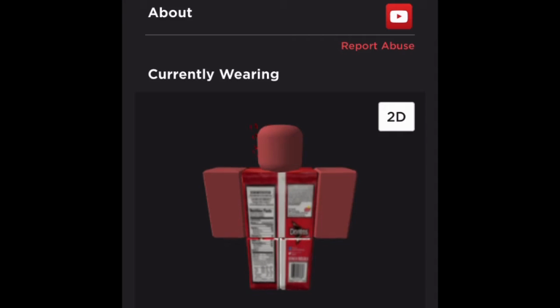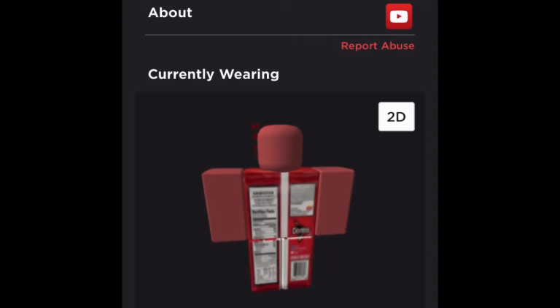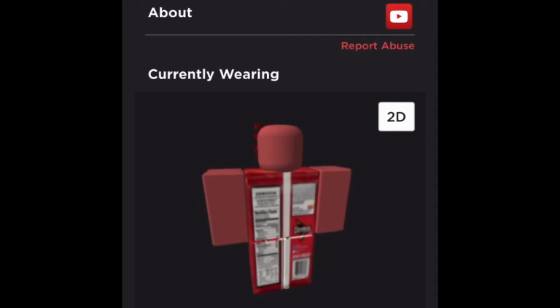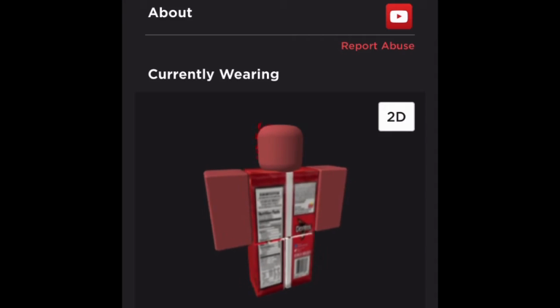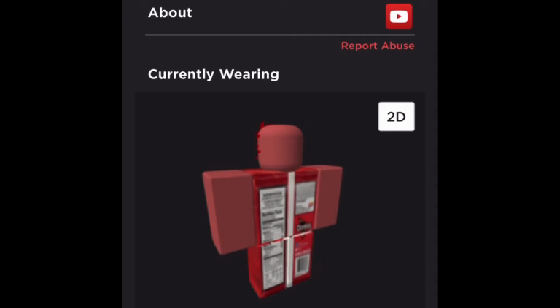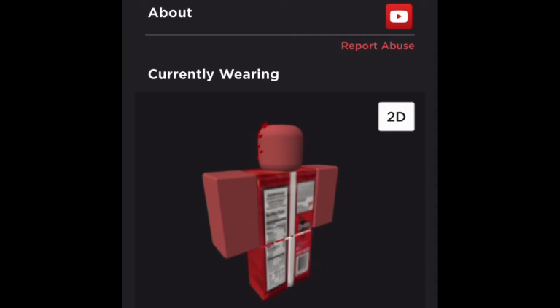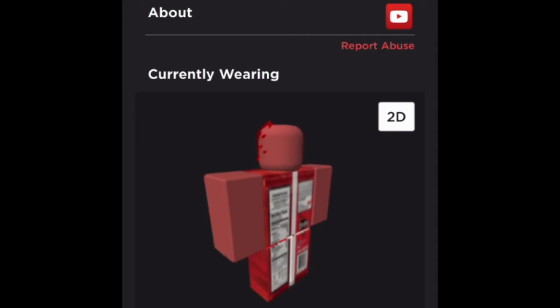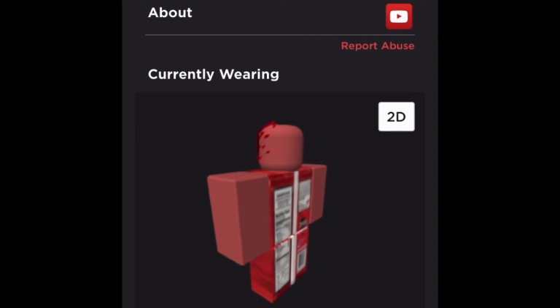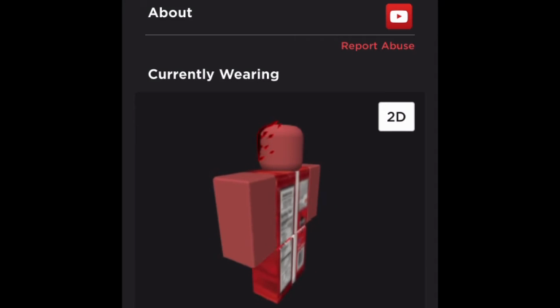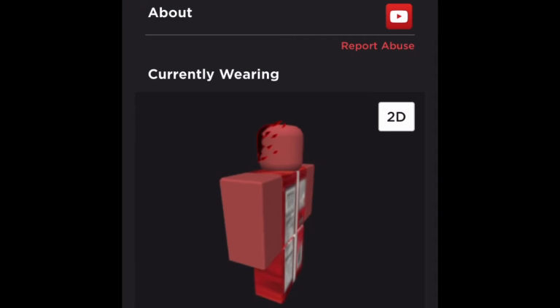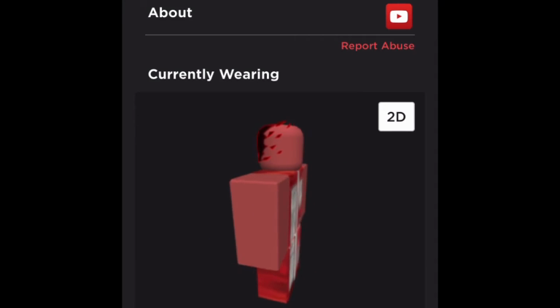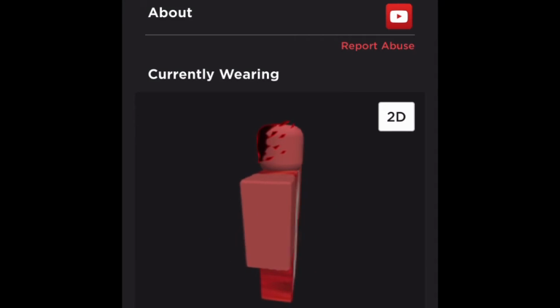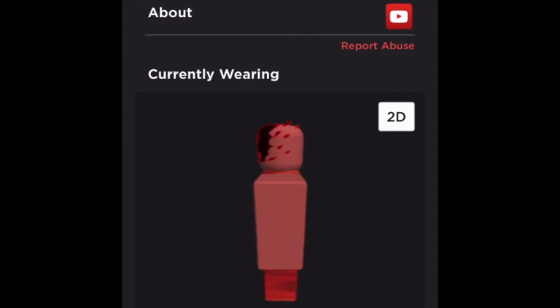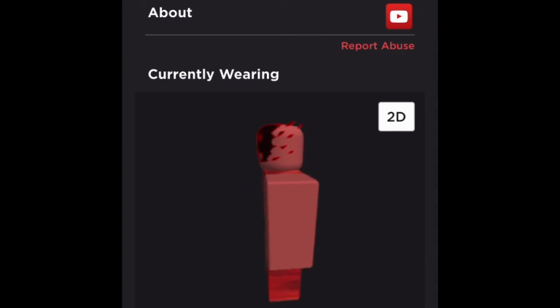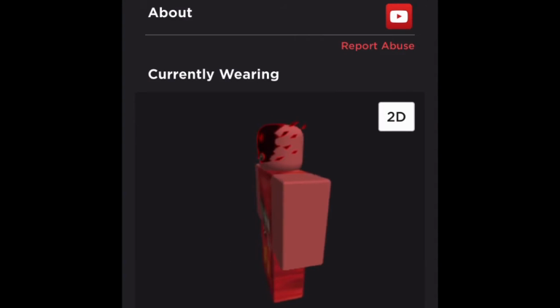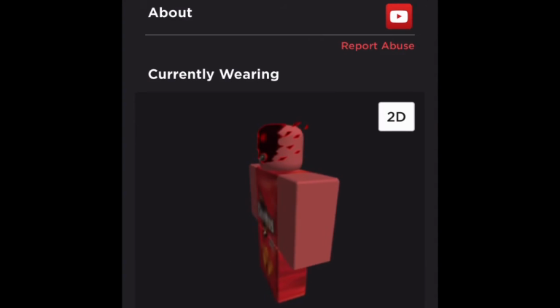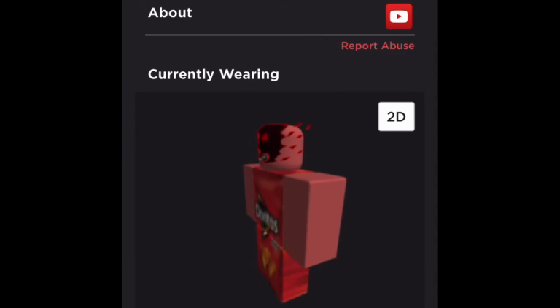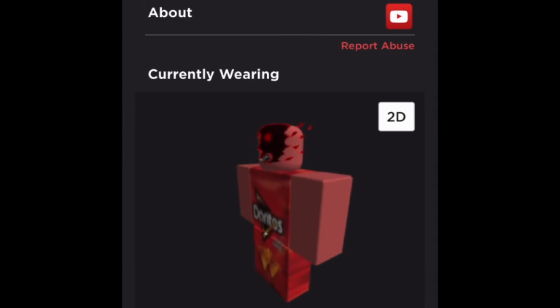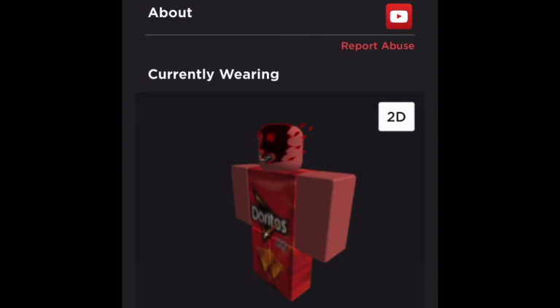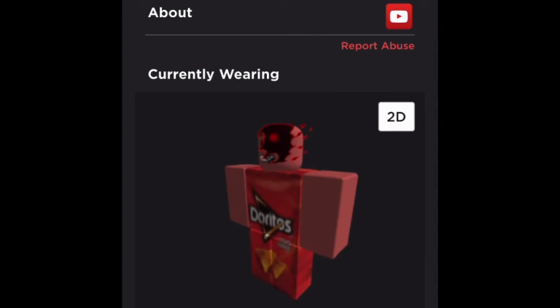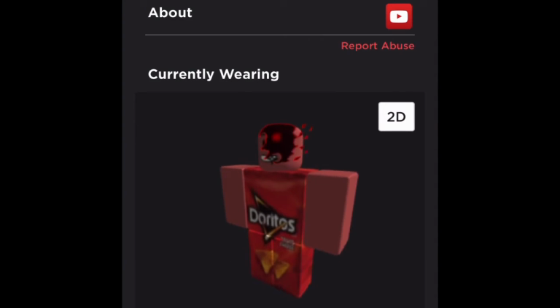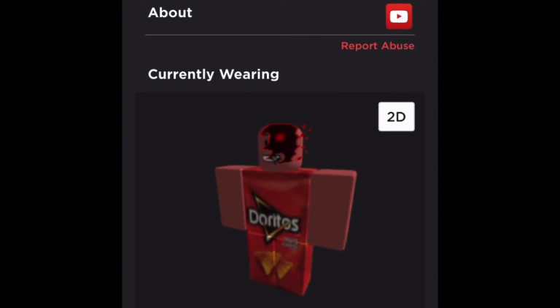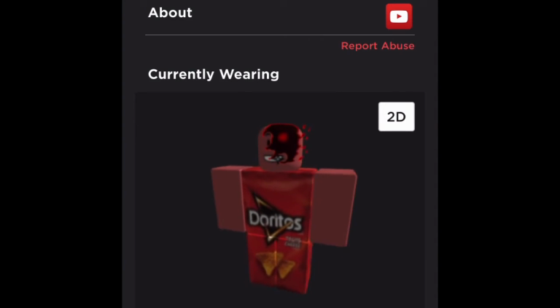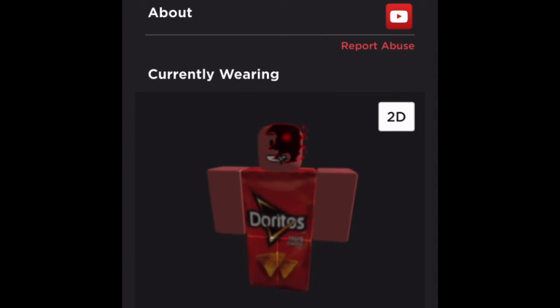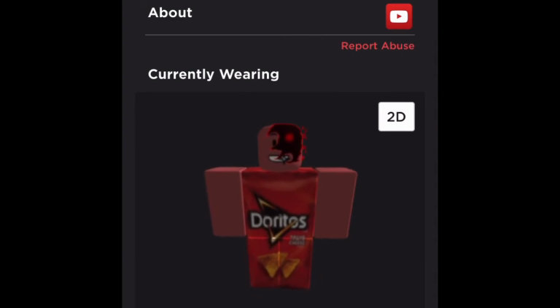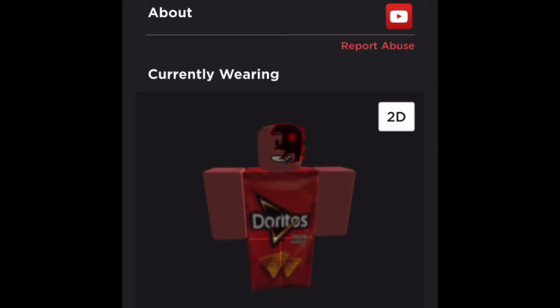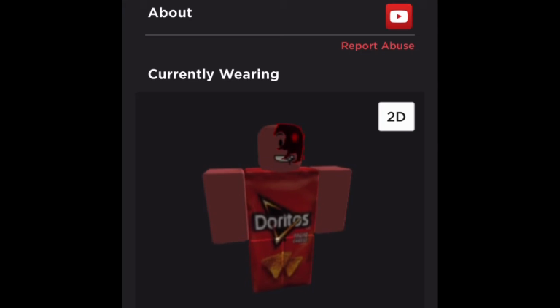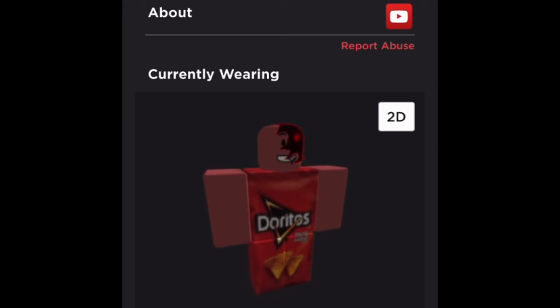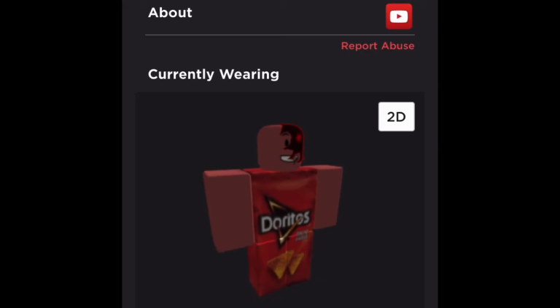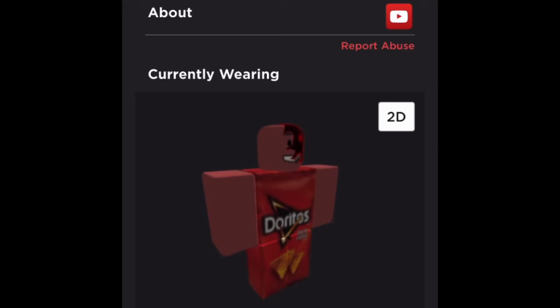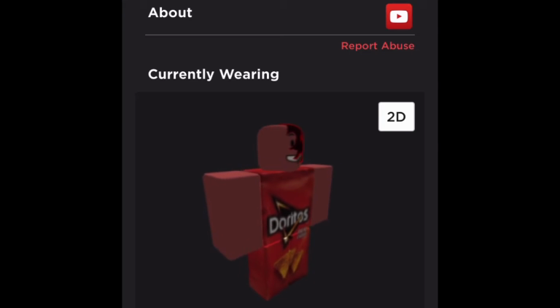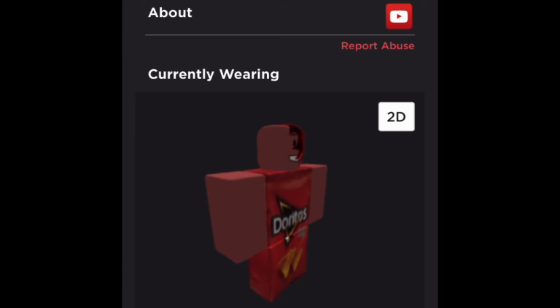Hey guys, 6000 years here, and today will be the 9th avatar ranking, so I'm just going to get right into this one.